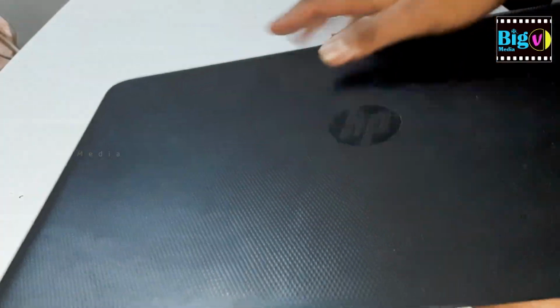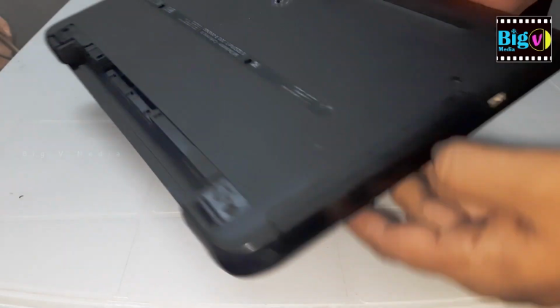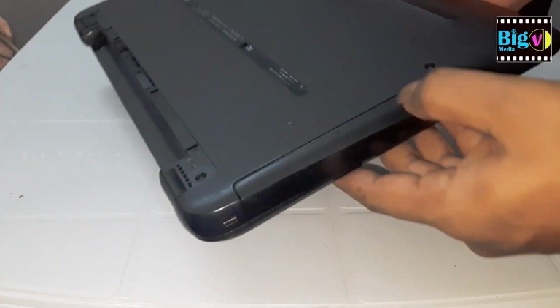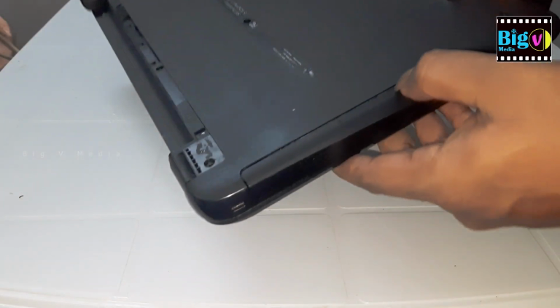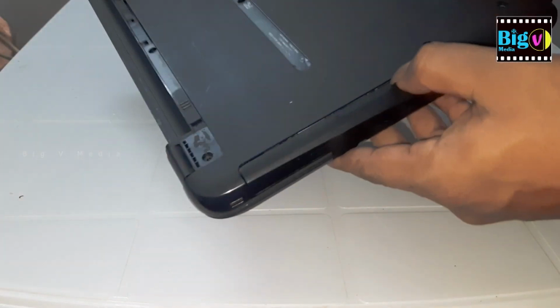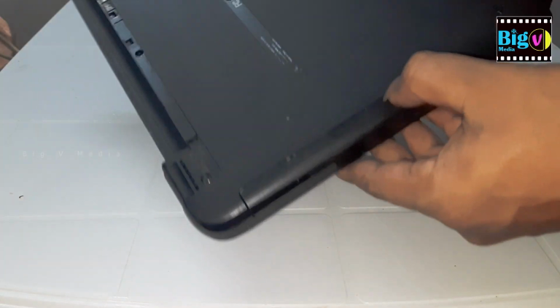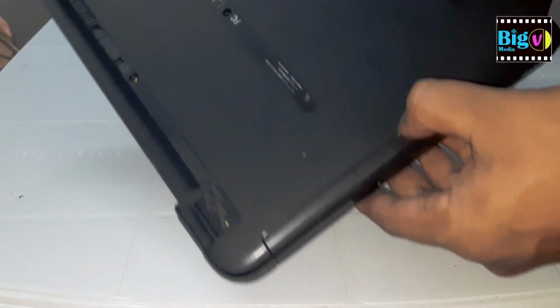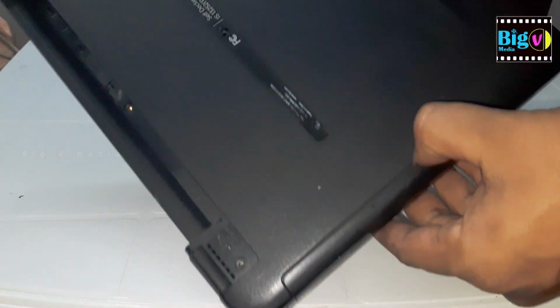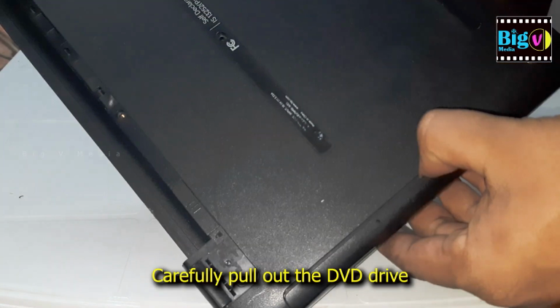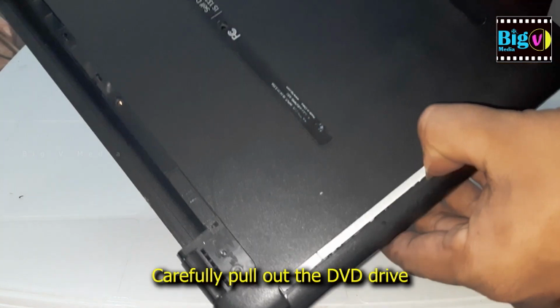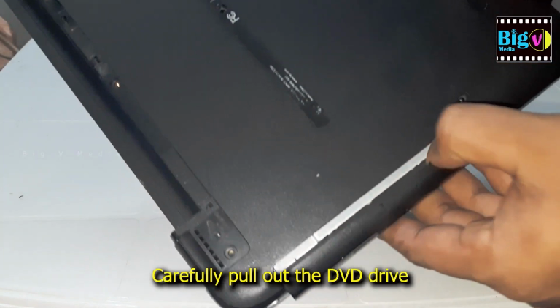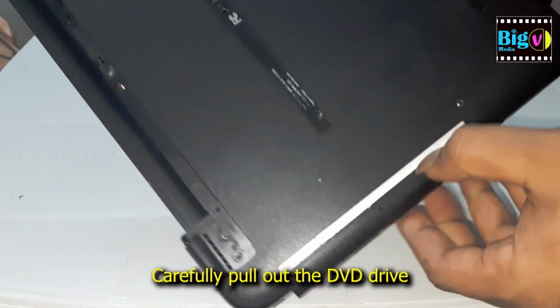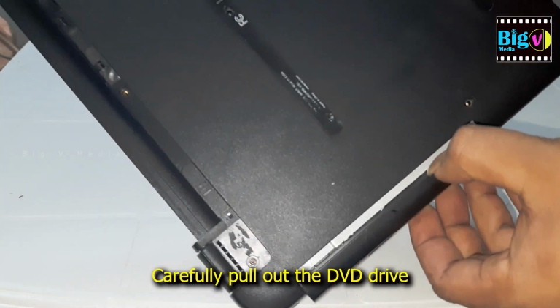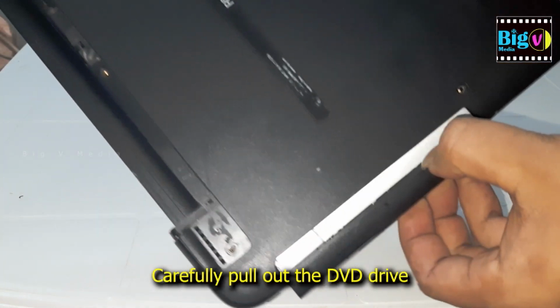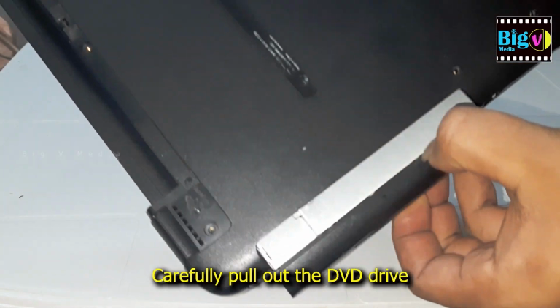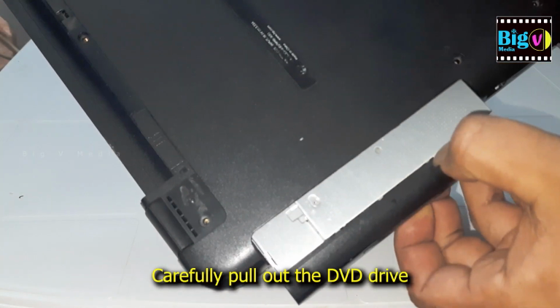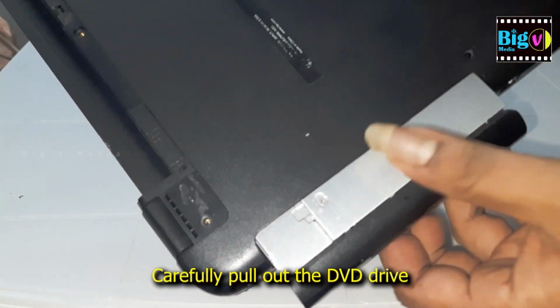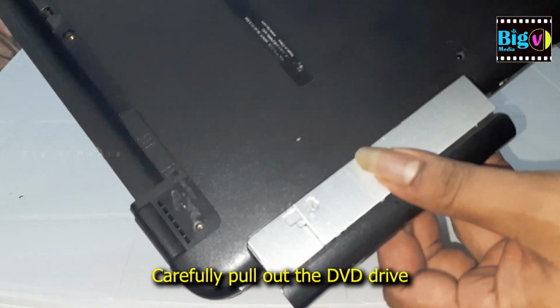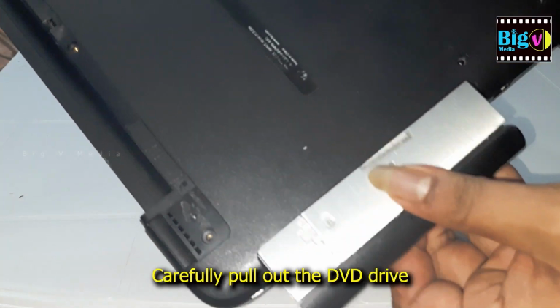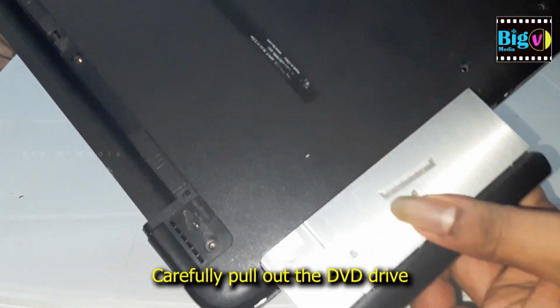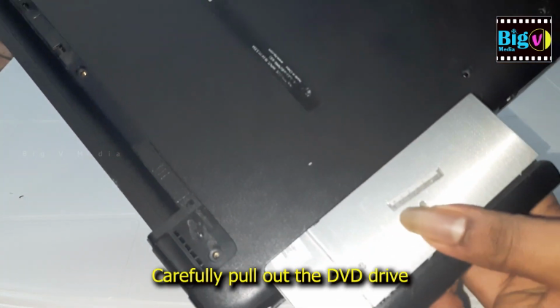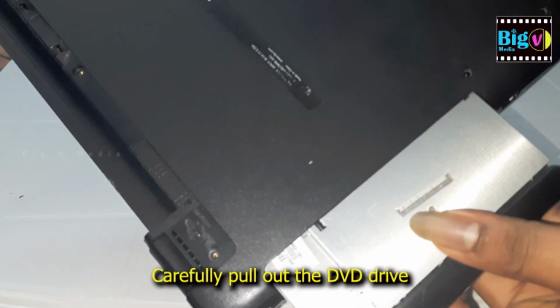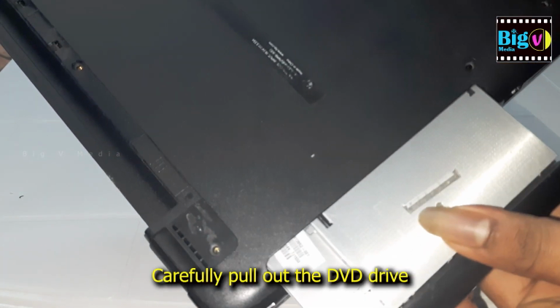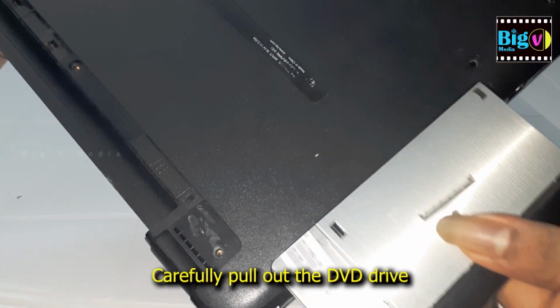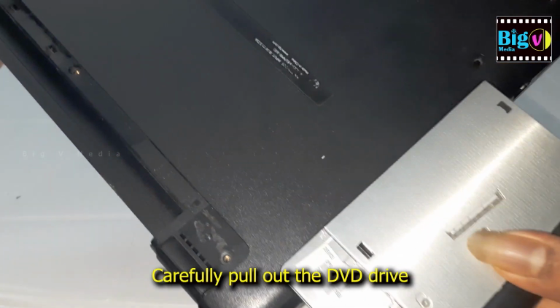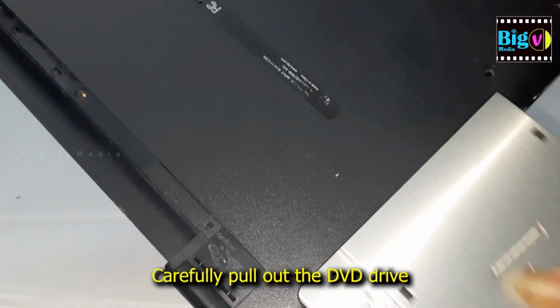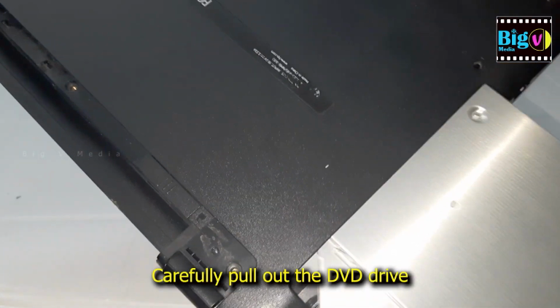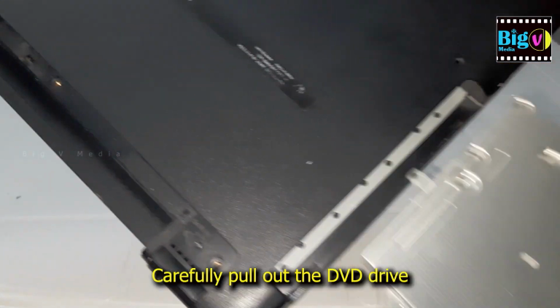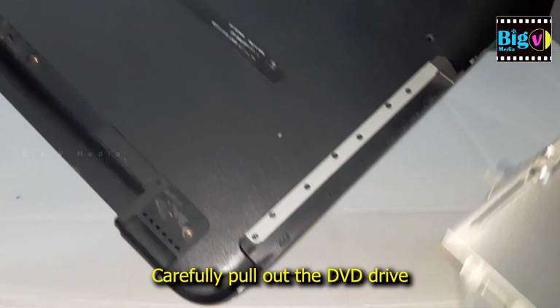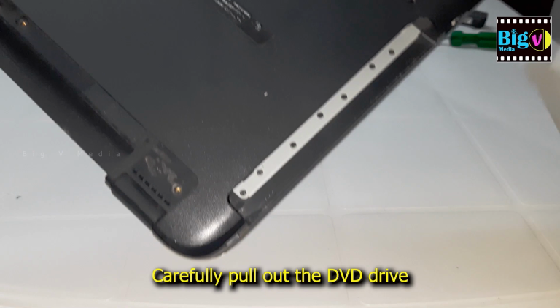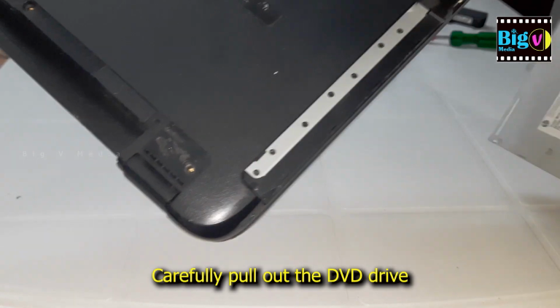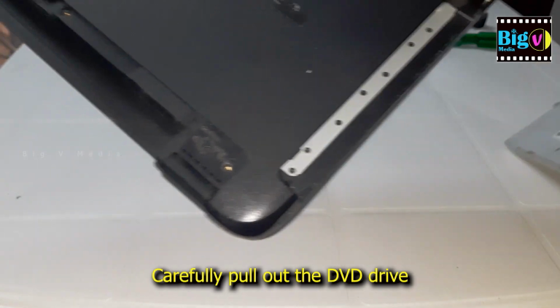After removing the screw from the DVD drive, carefully pull it out by holding onto the front panel.